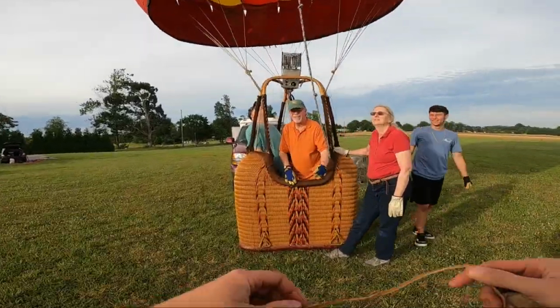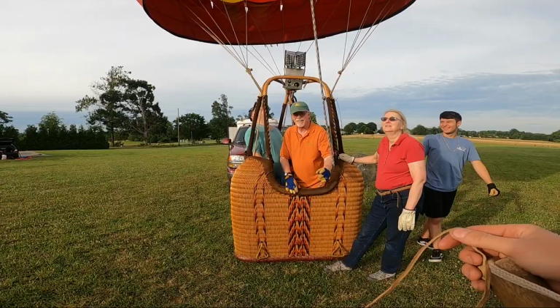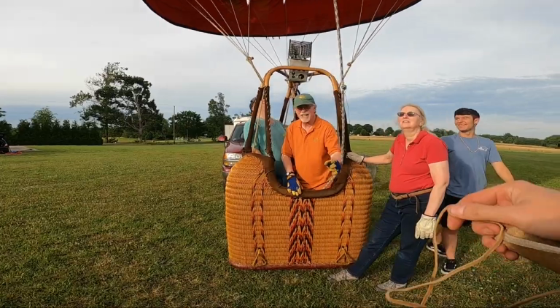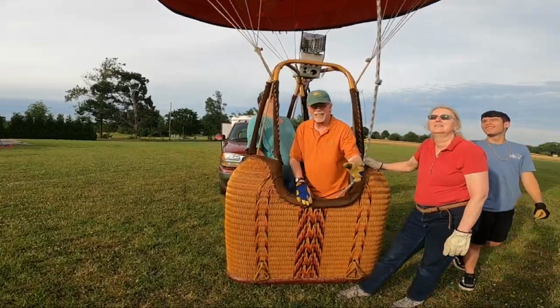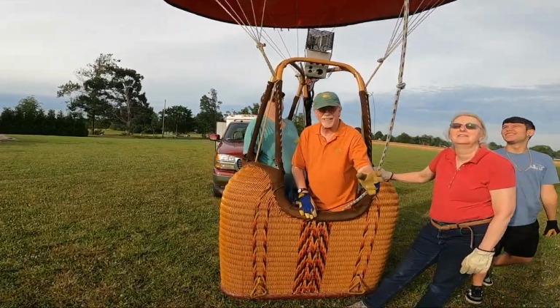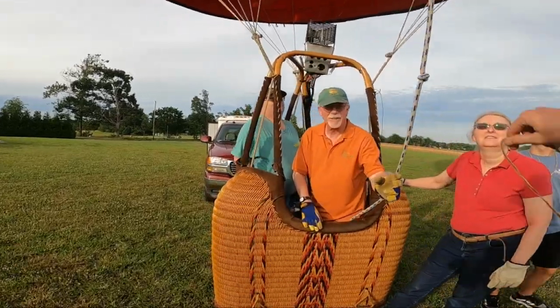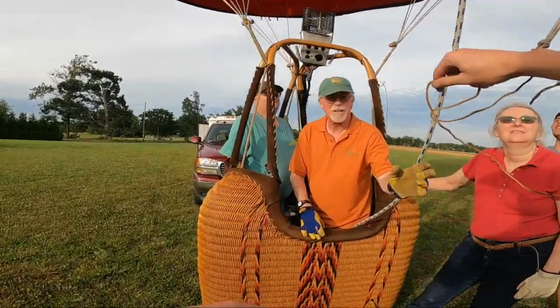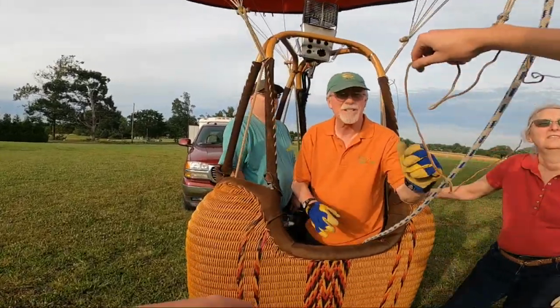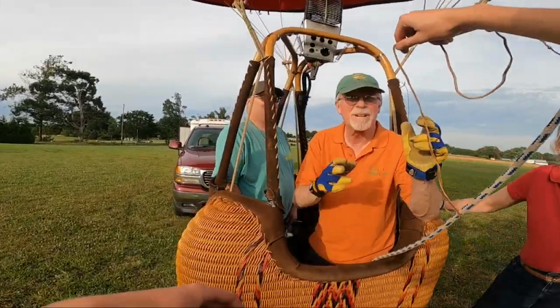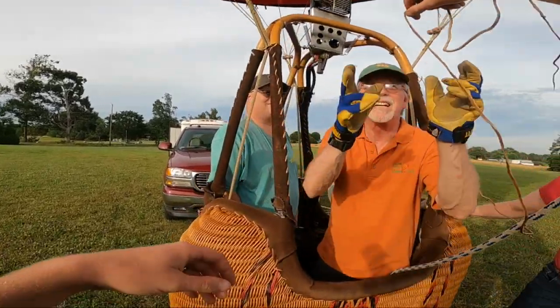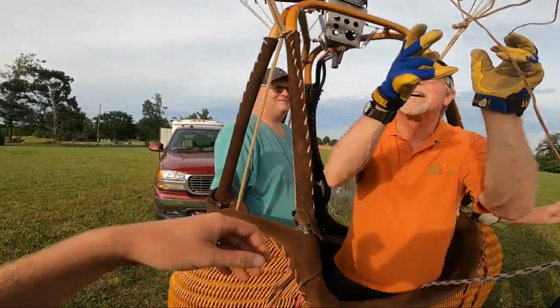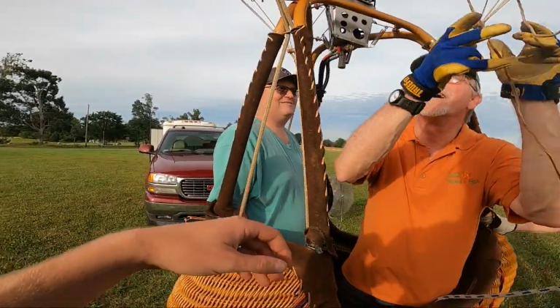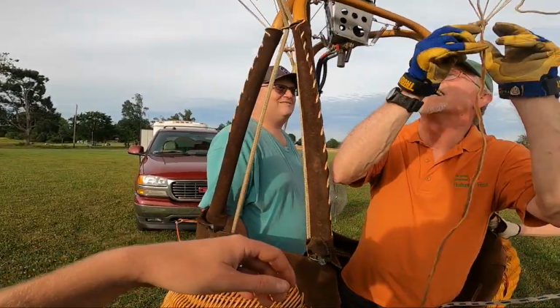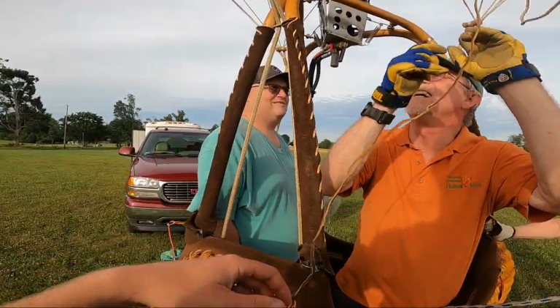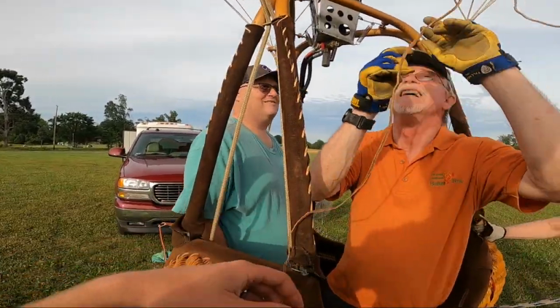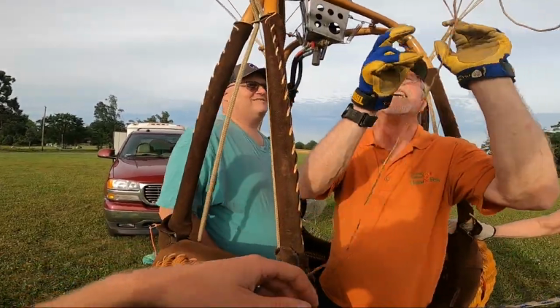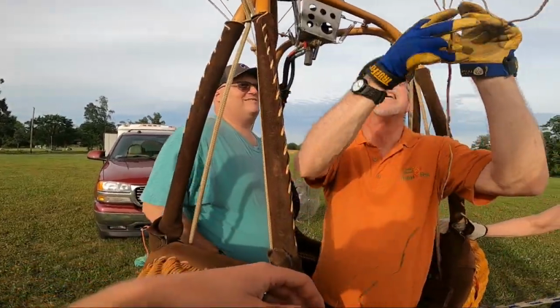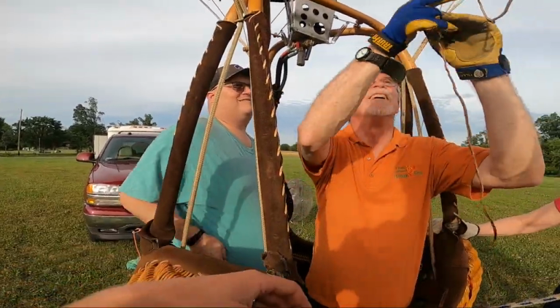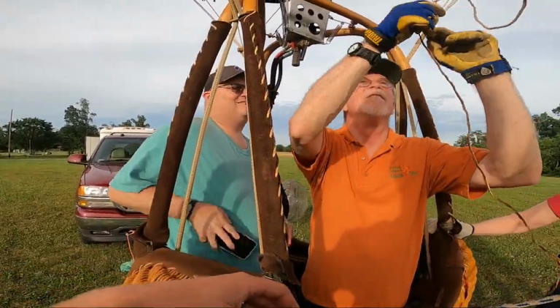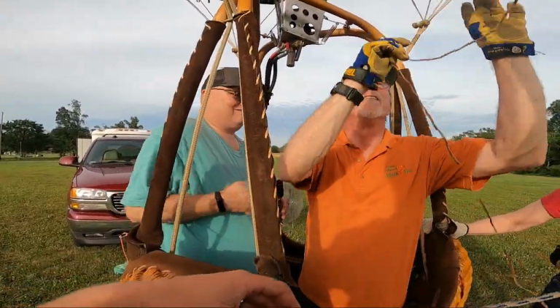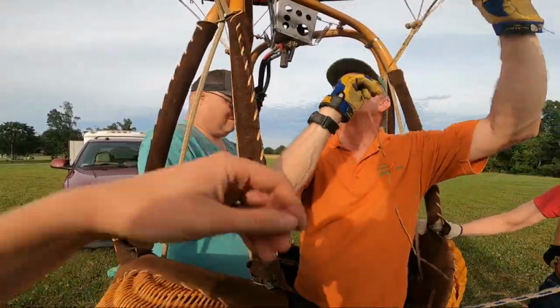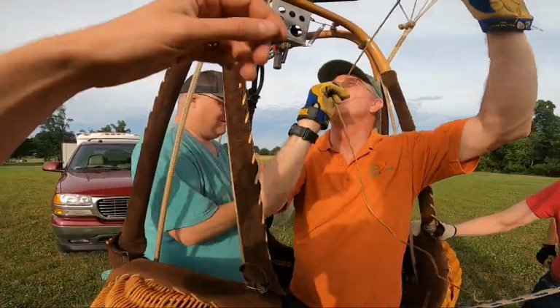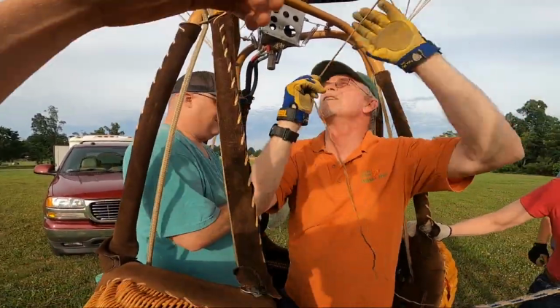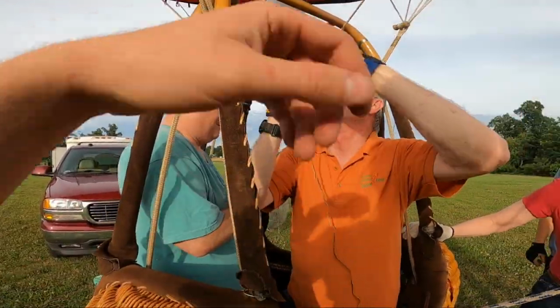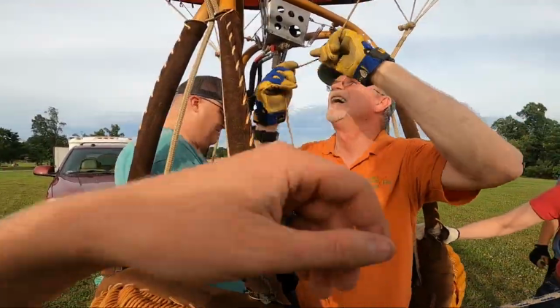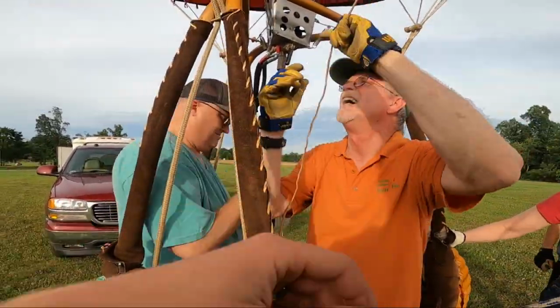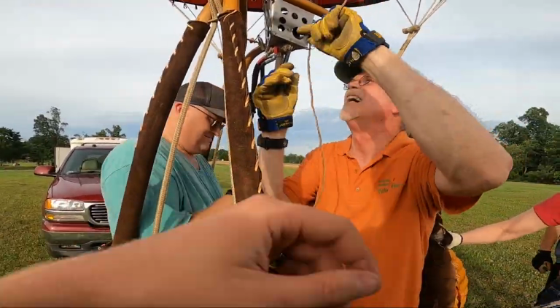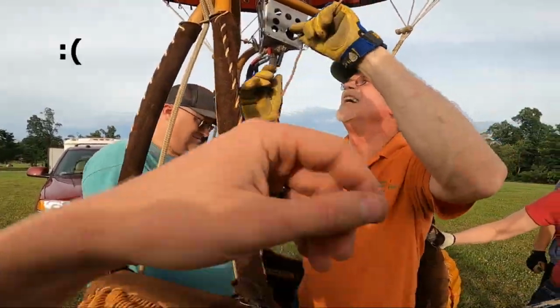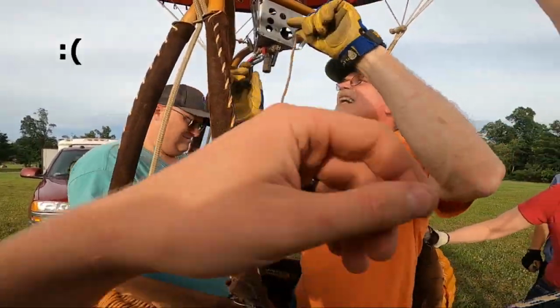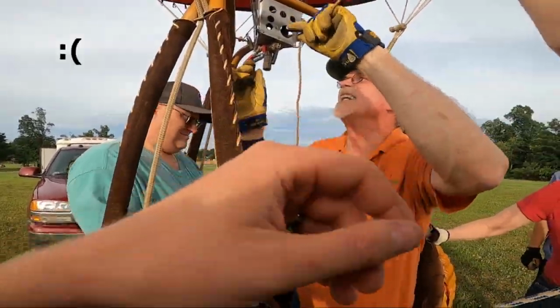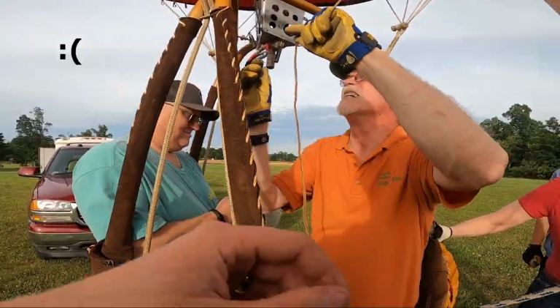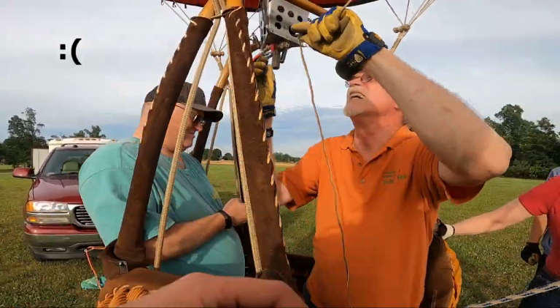Now you've got to get good pictures of me, because I'm not going to get any photos from this way. I will try my best.